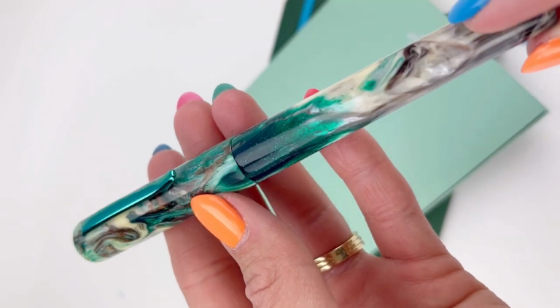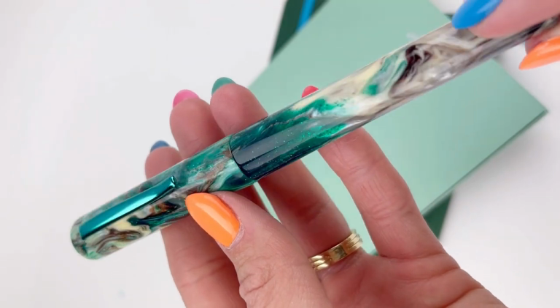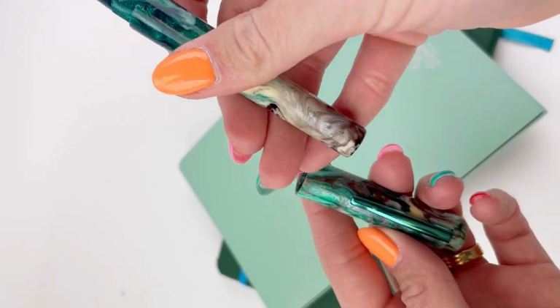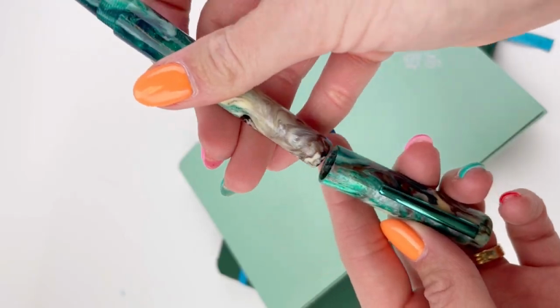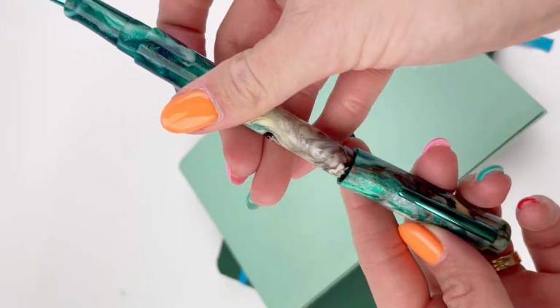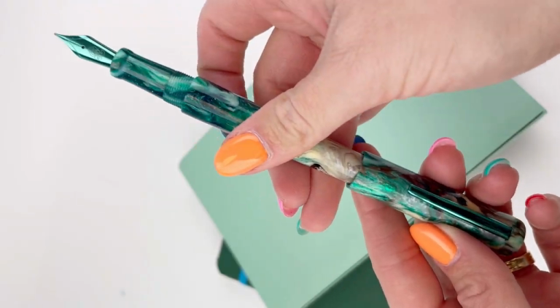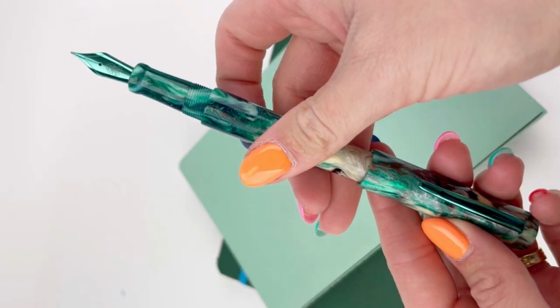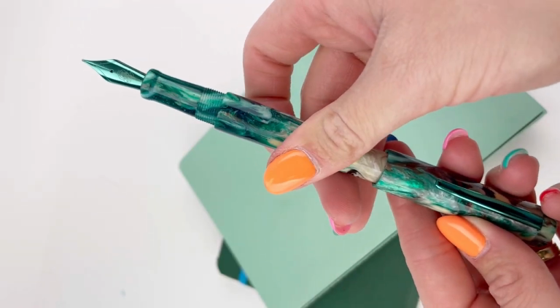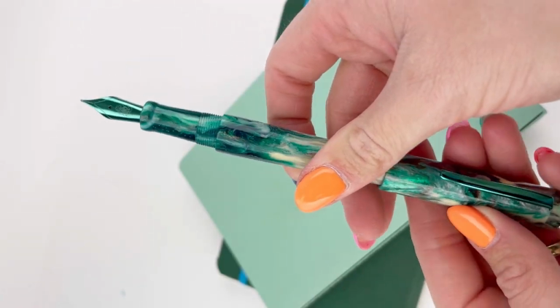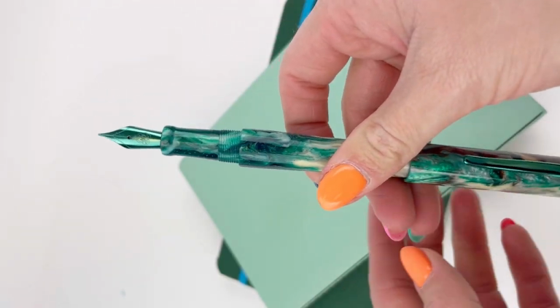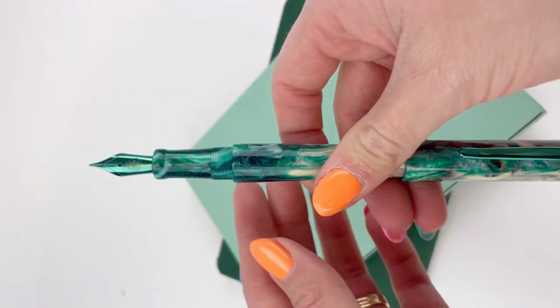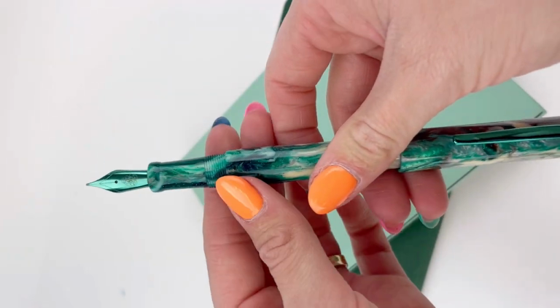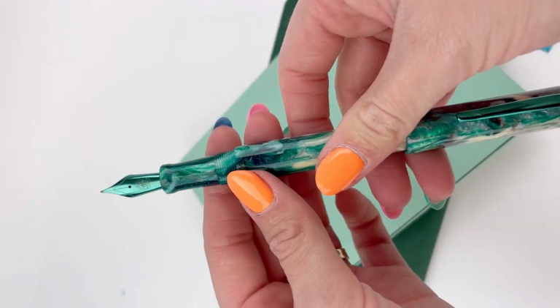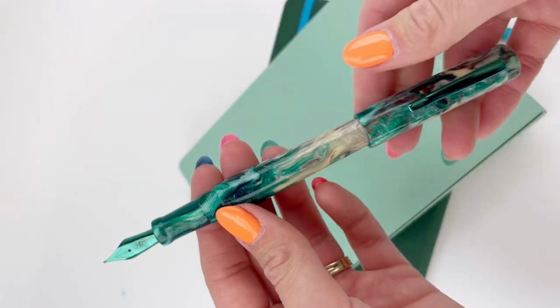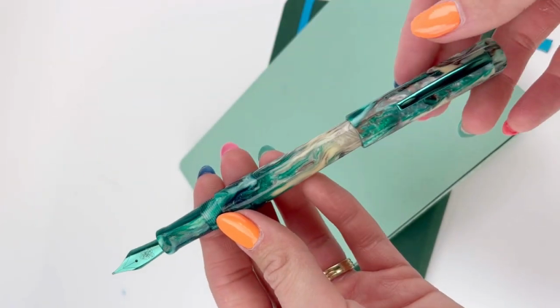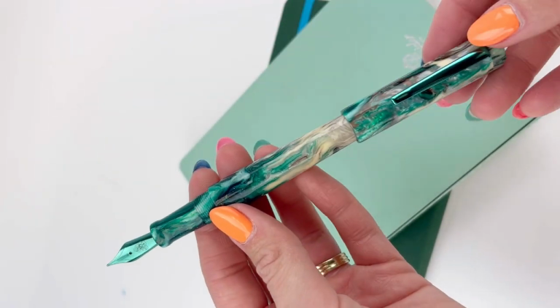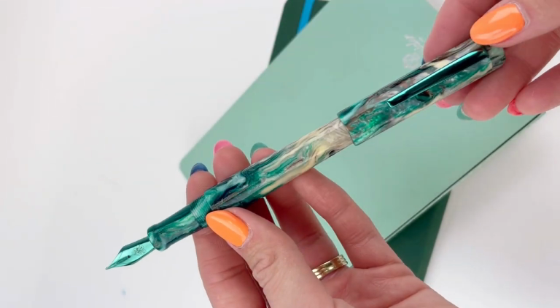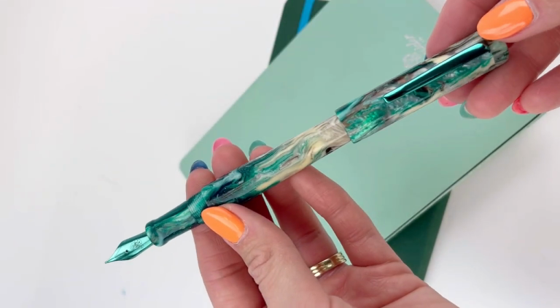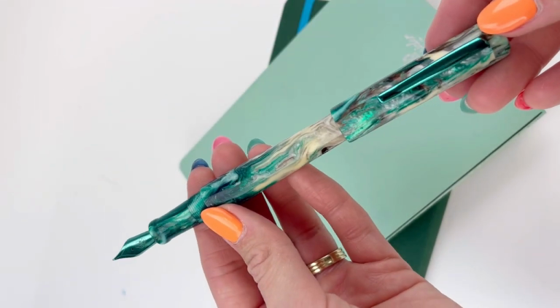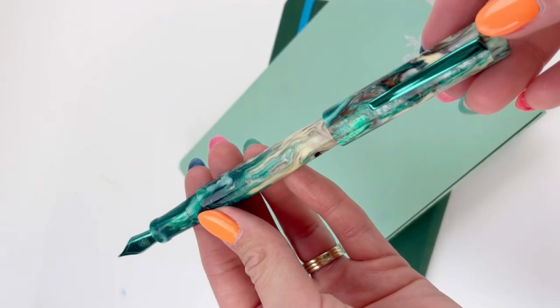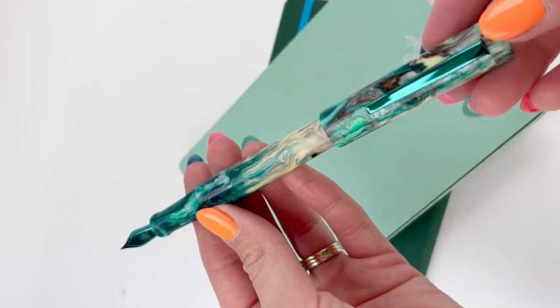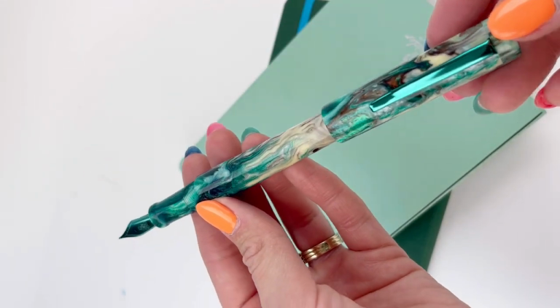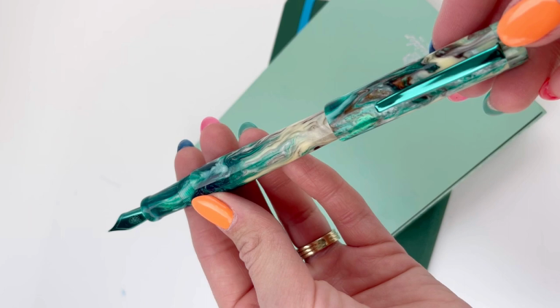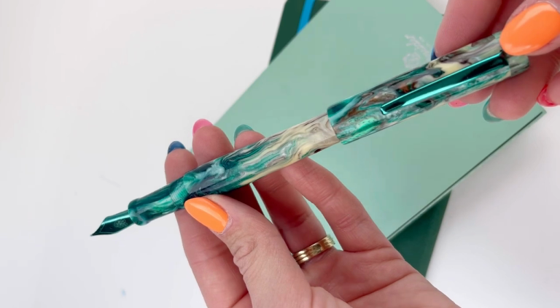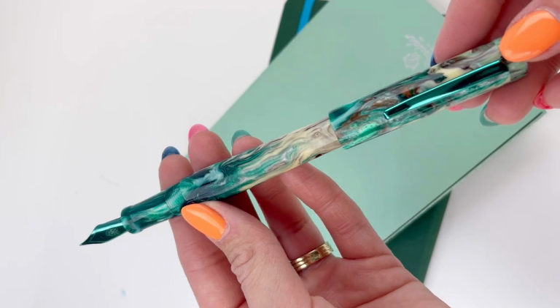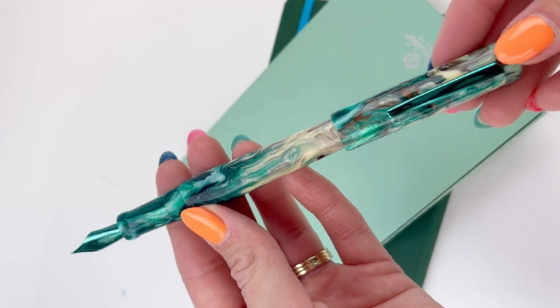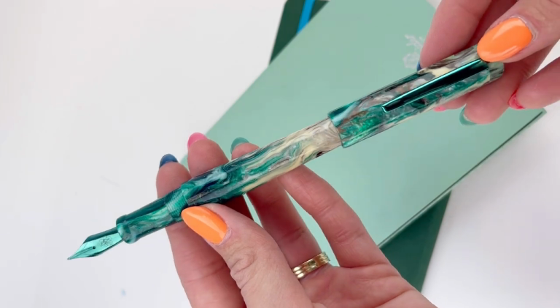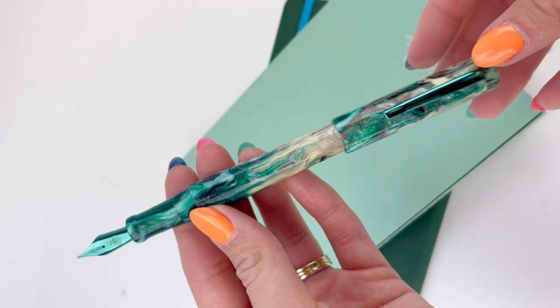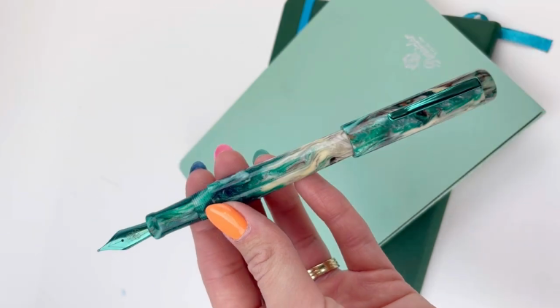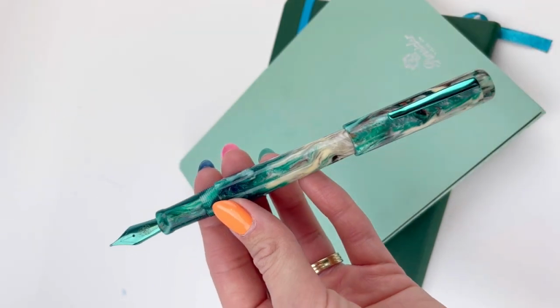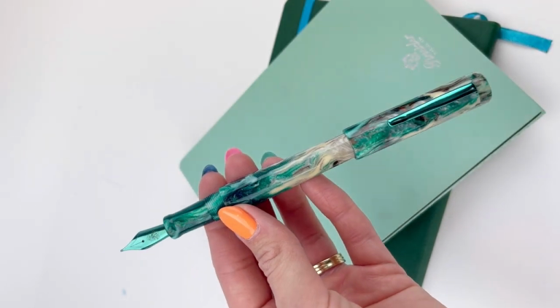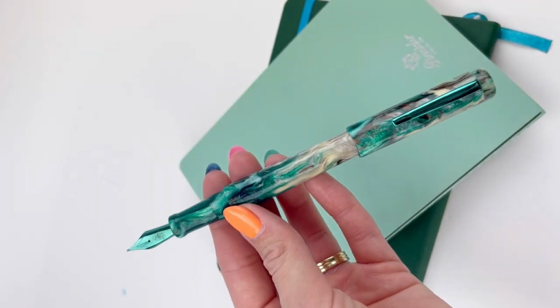I hope this Heinz B24 Irish Isles pen brings you a little bit of luck. Subscribe at Pen Chalet for more pen reveals.